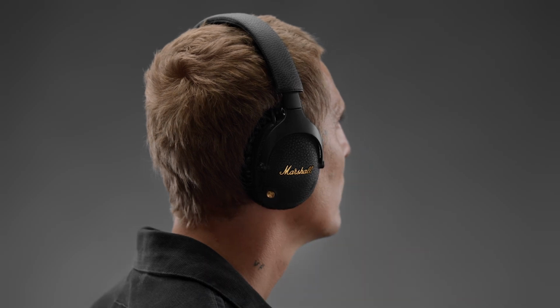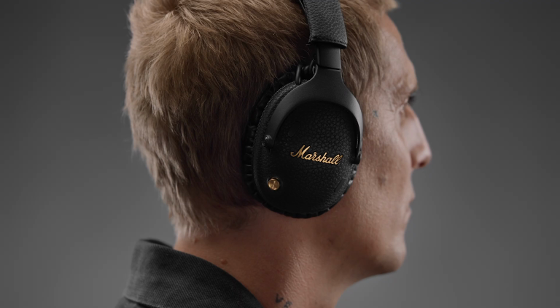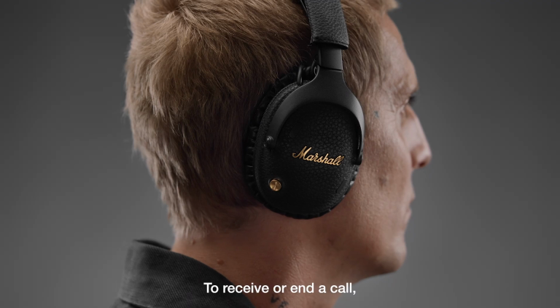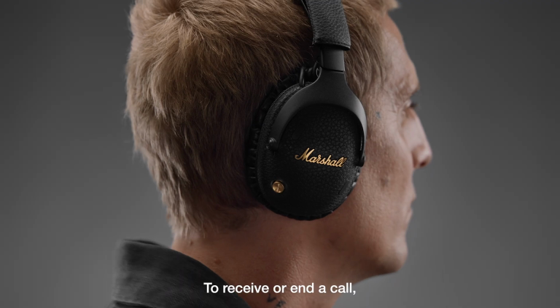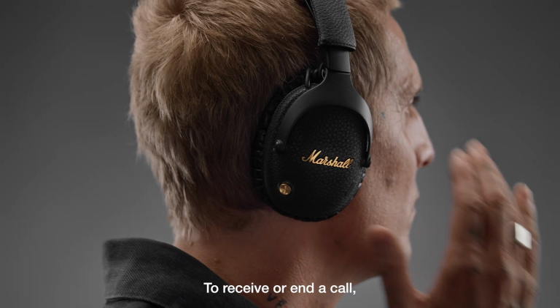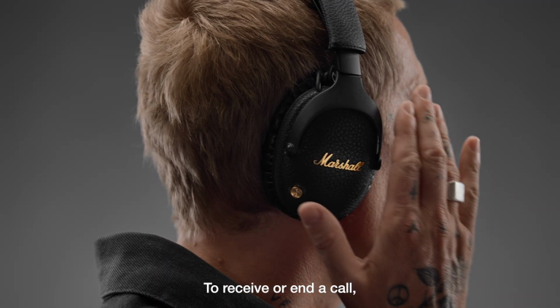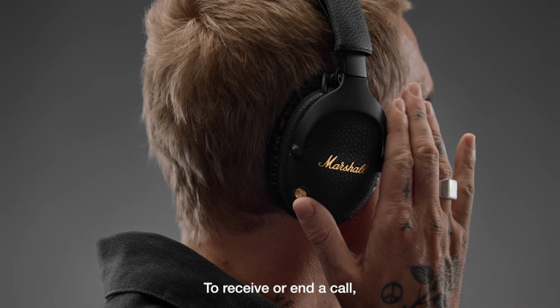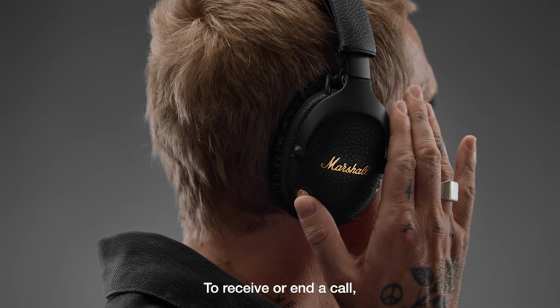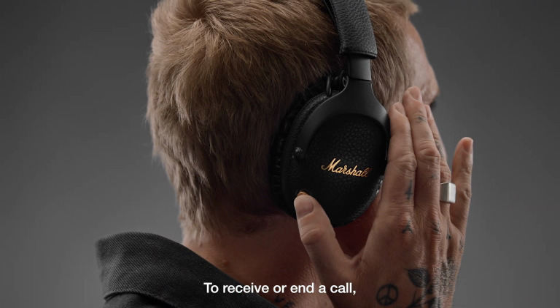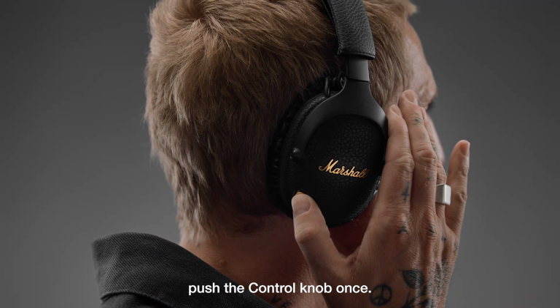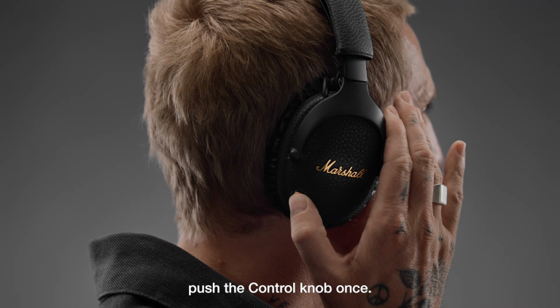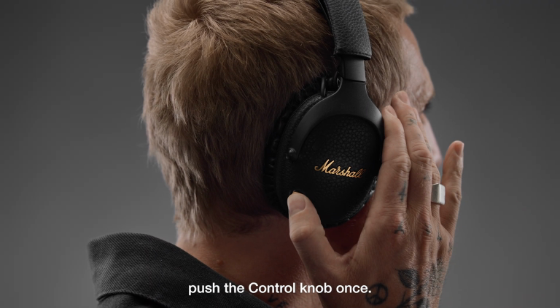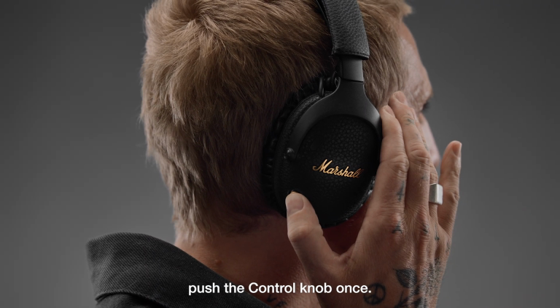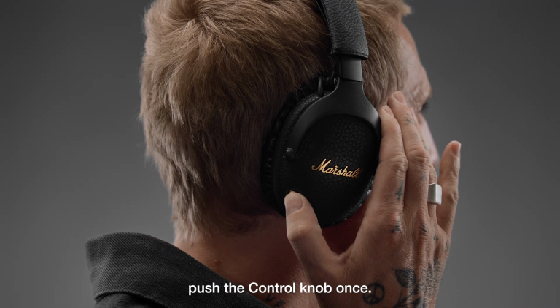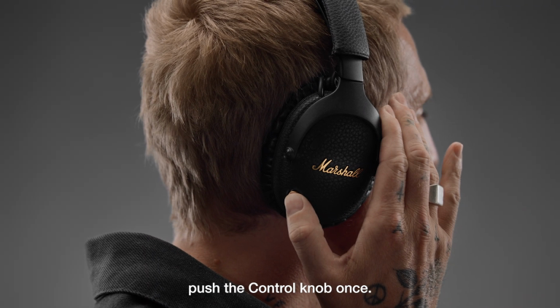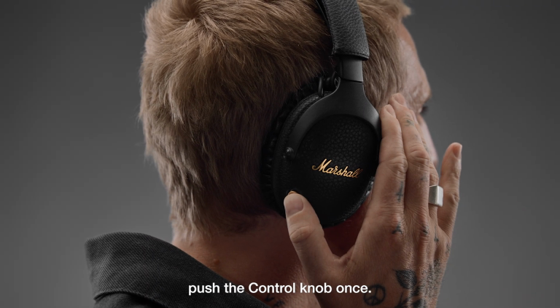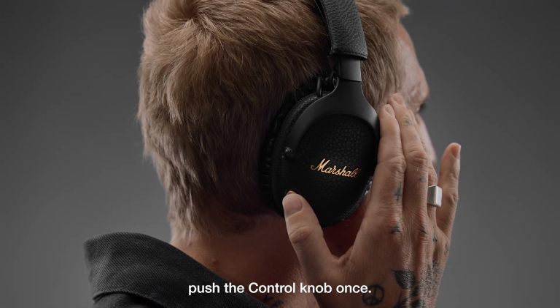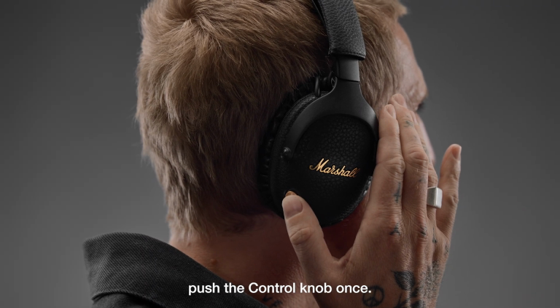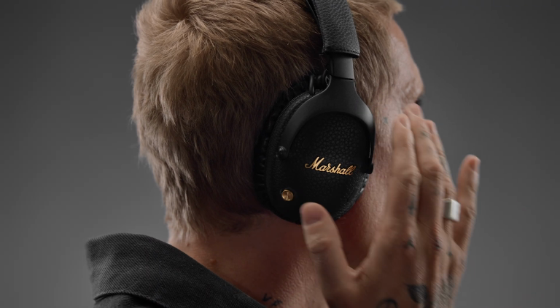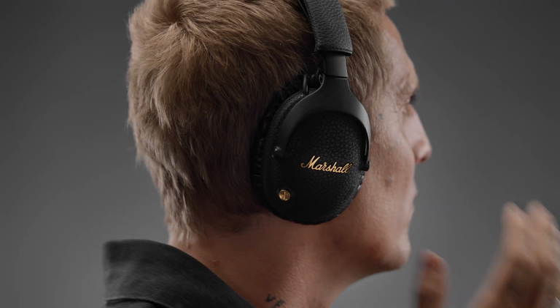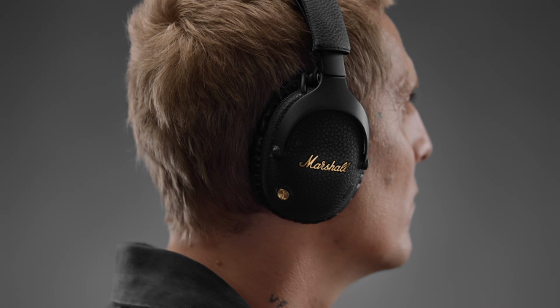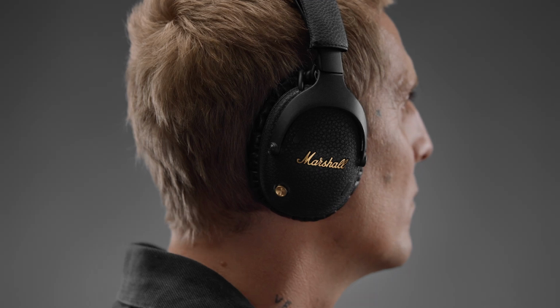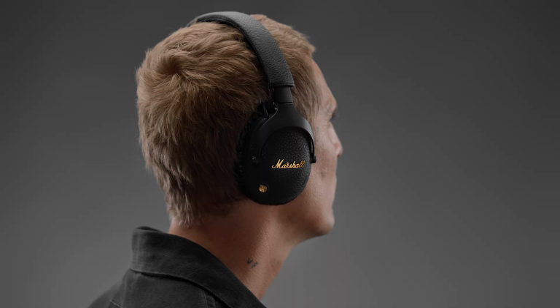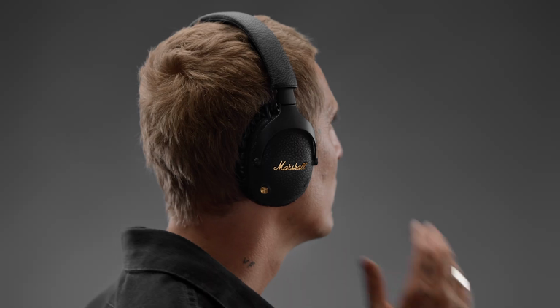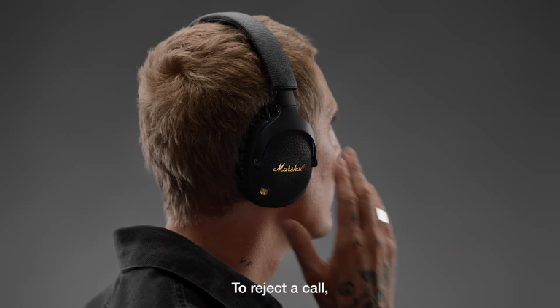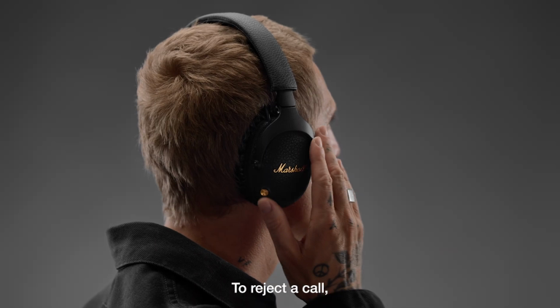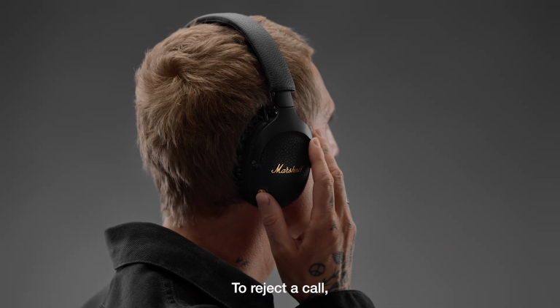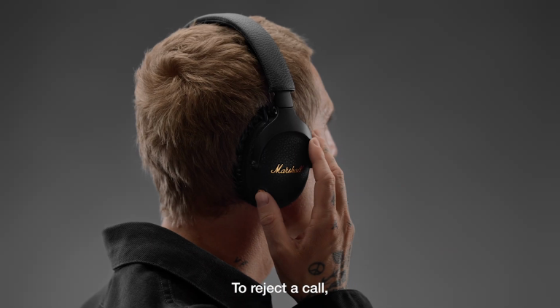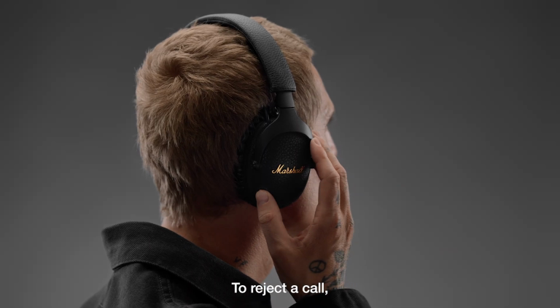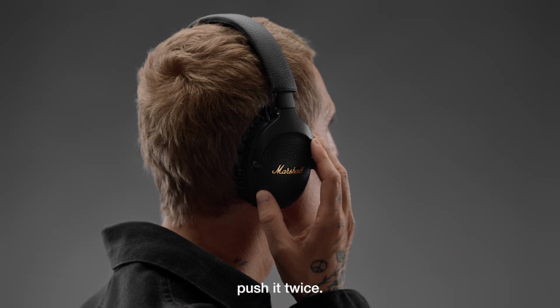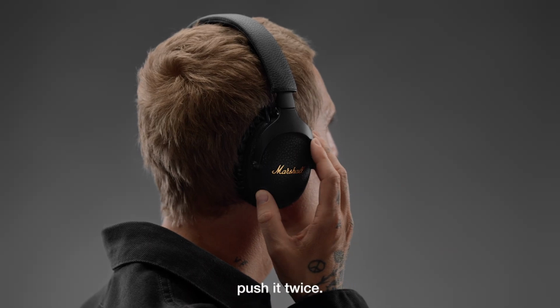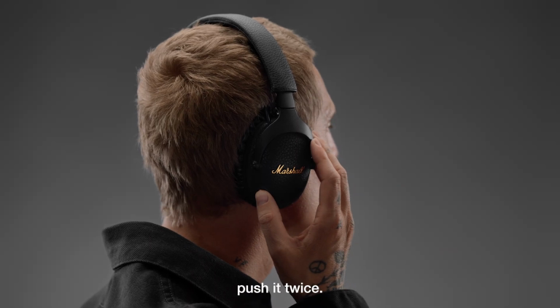To receive or end a call, push the control knob once. To reject a call, push it twice.